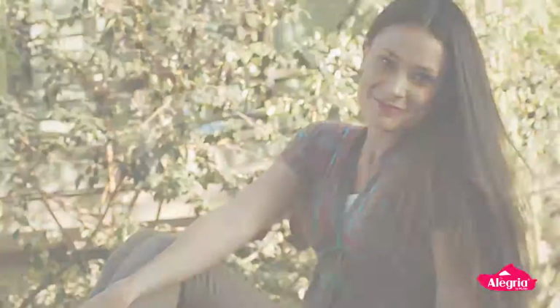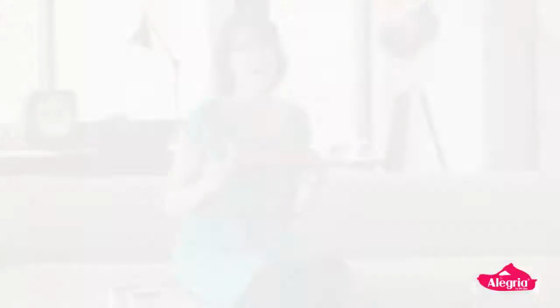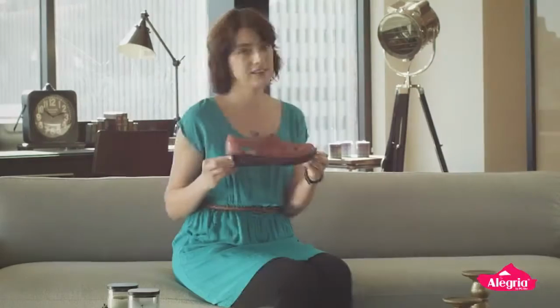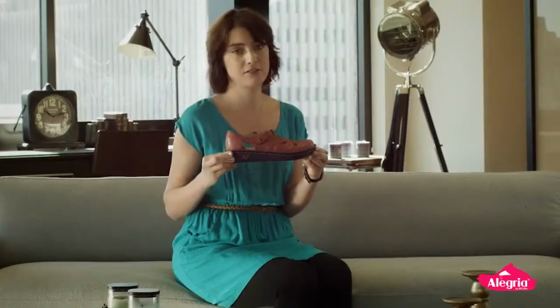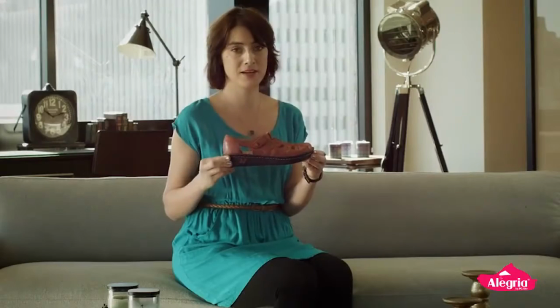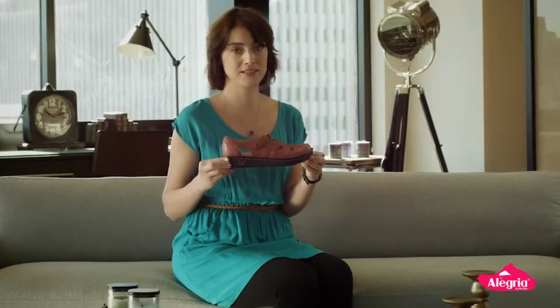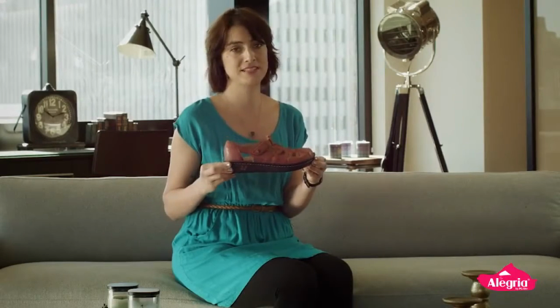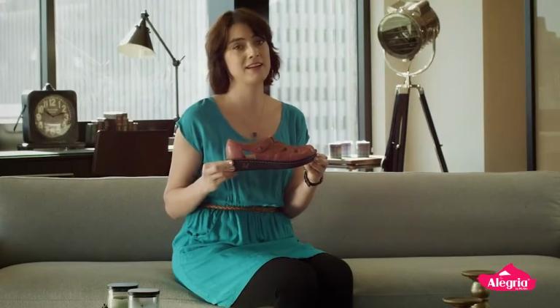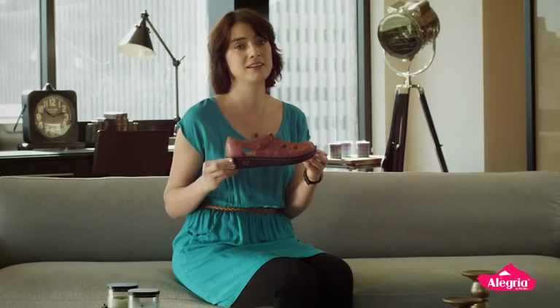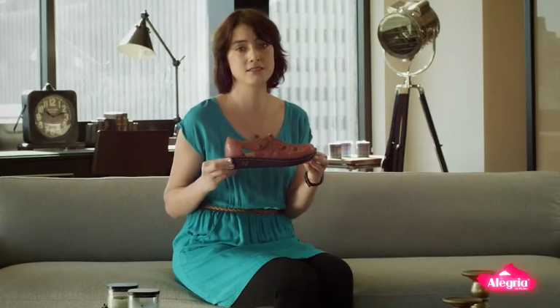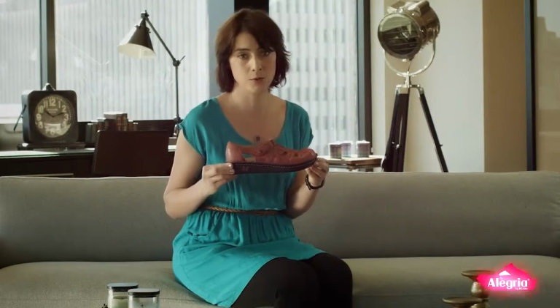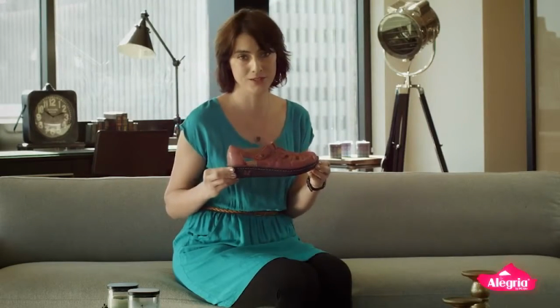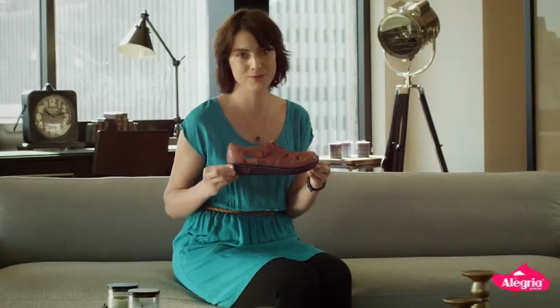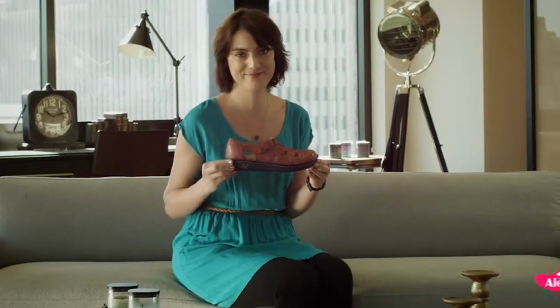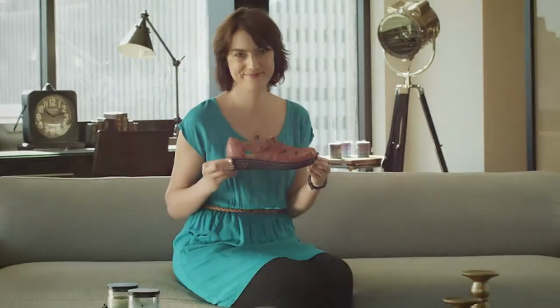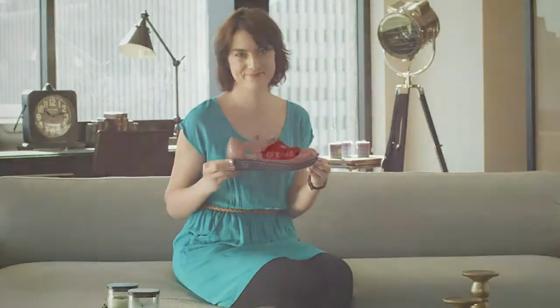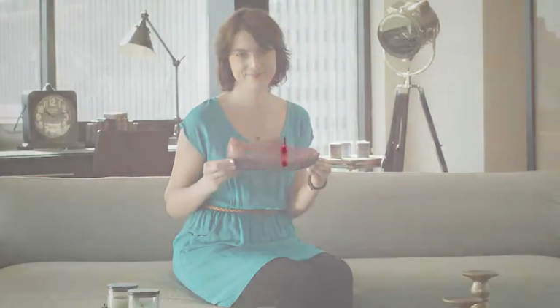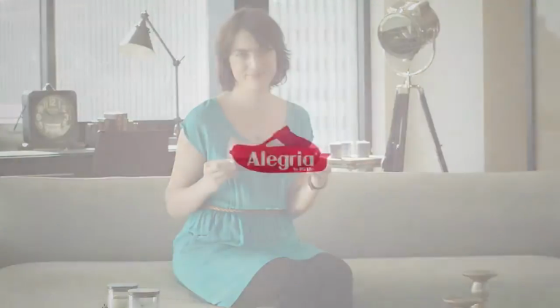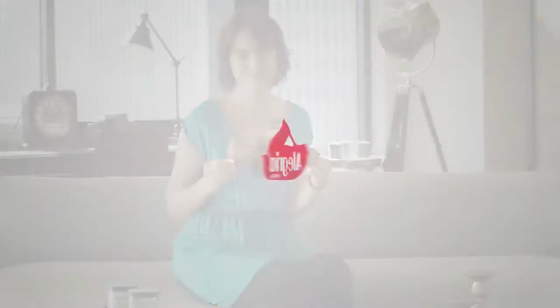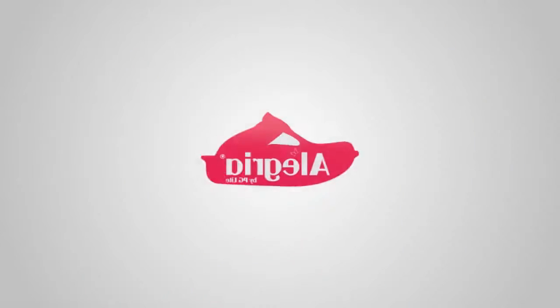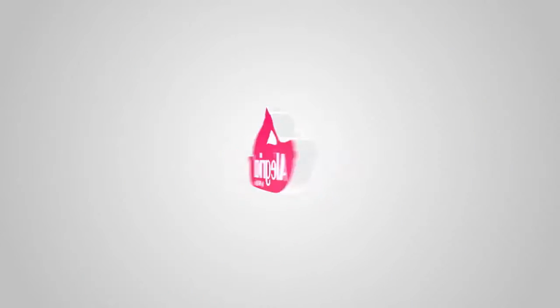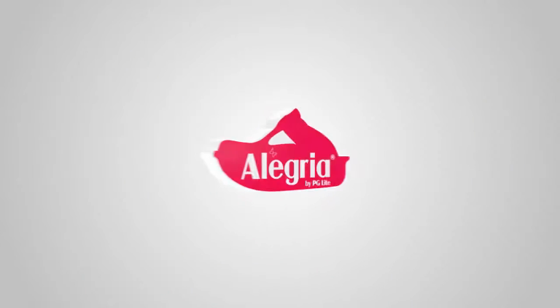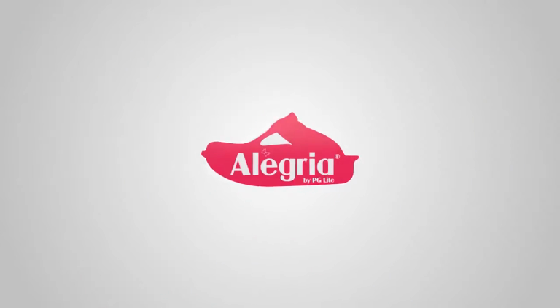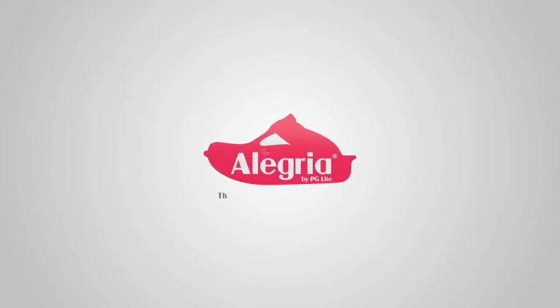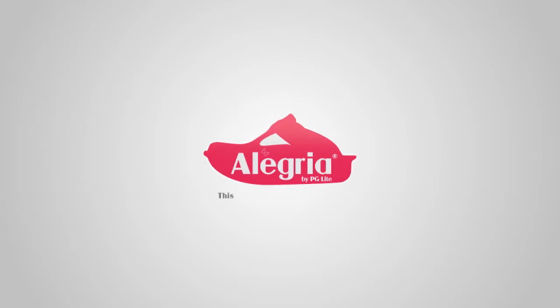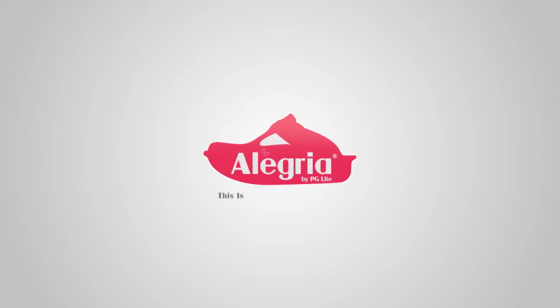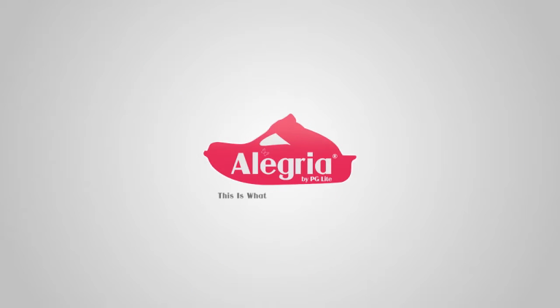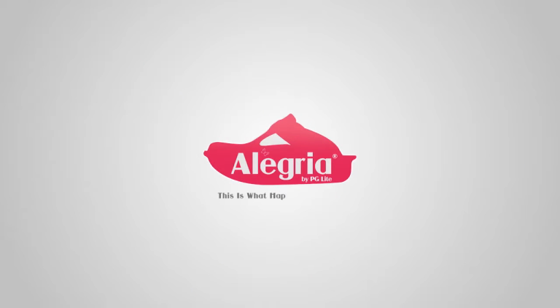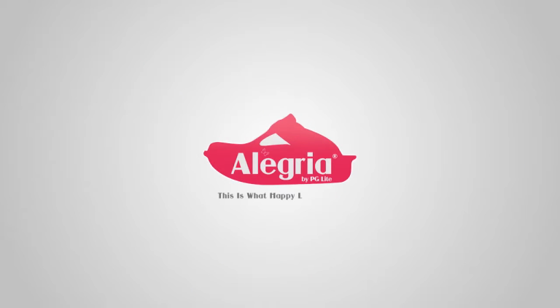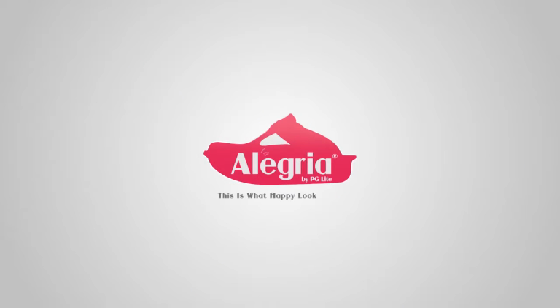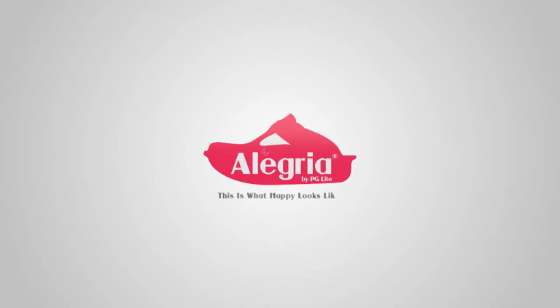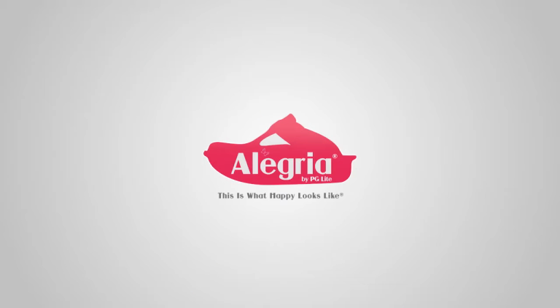I love the Pesca style, and so will you. Allegria — this is what happy looks like.